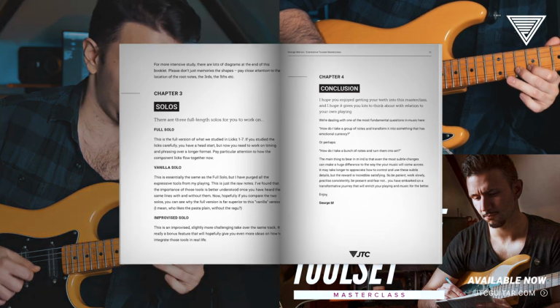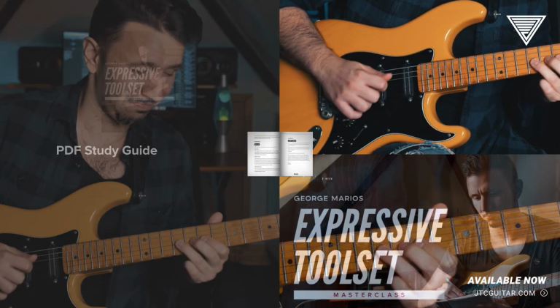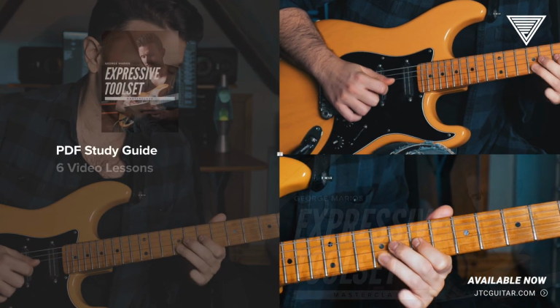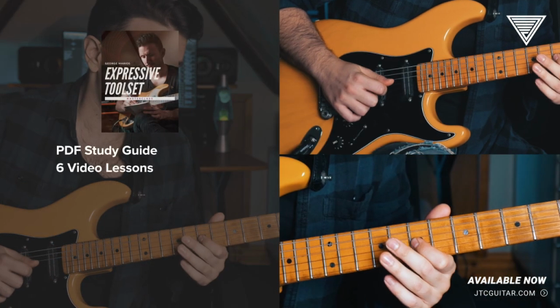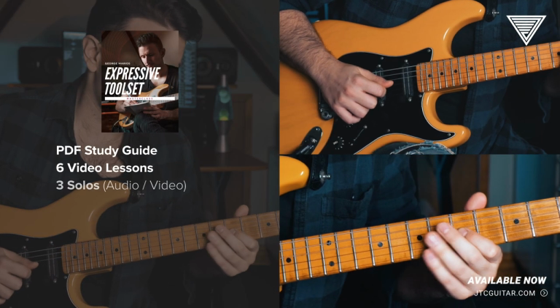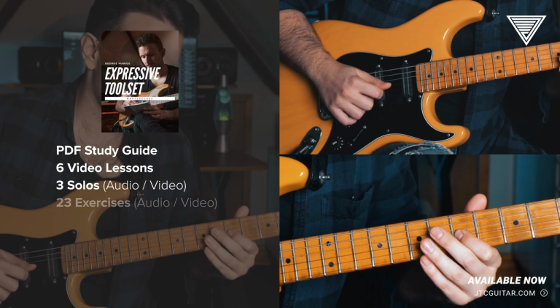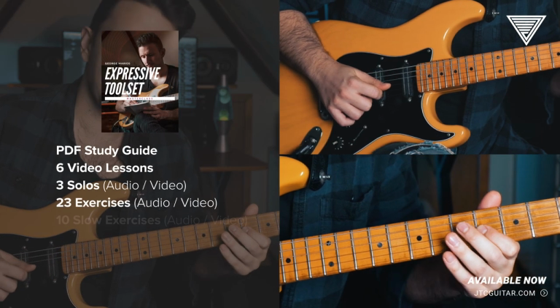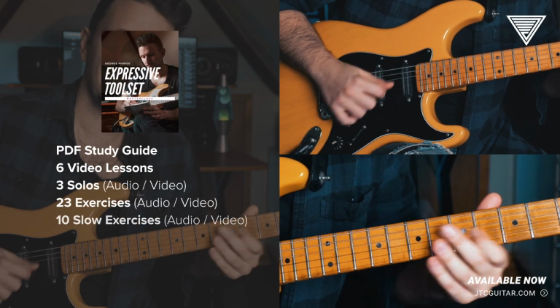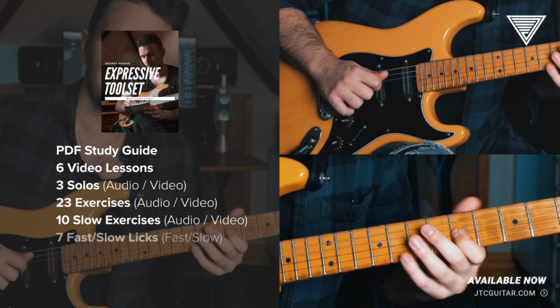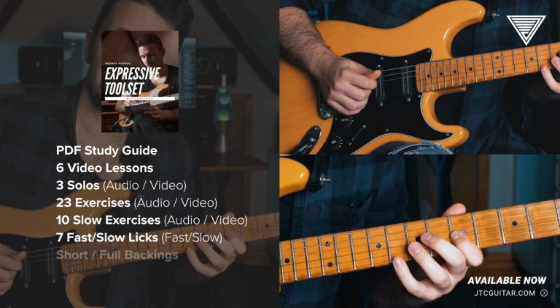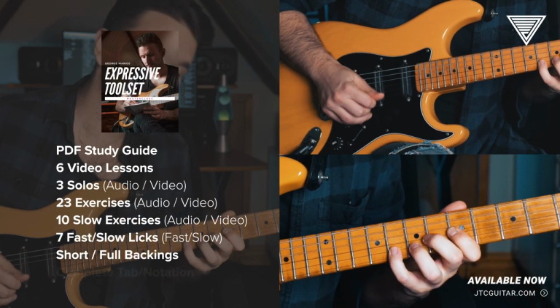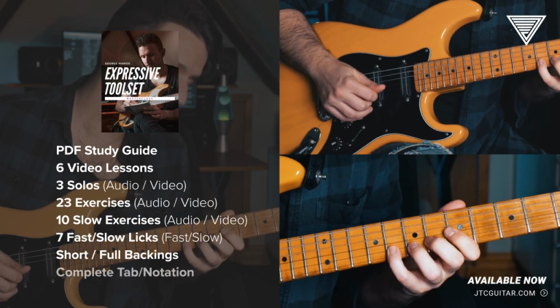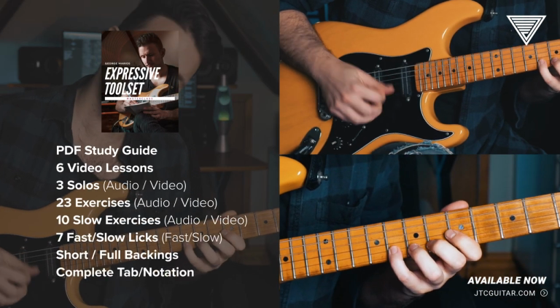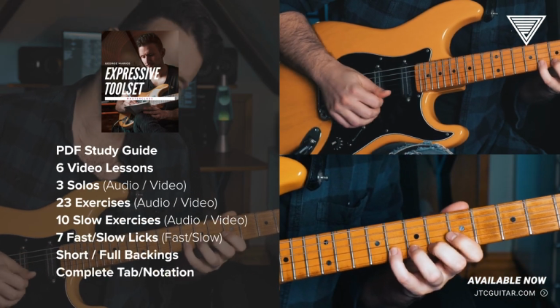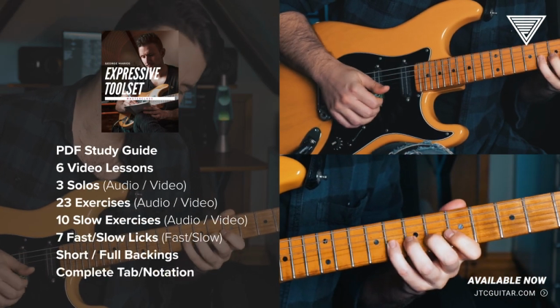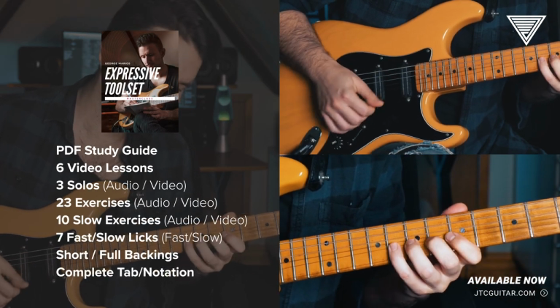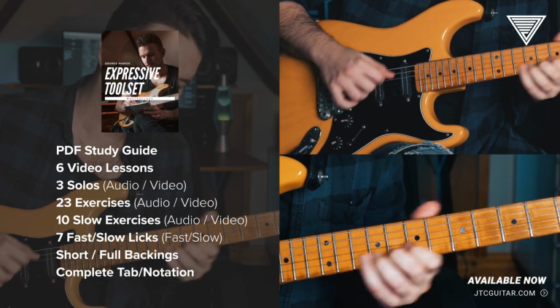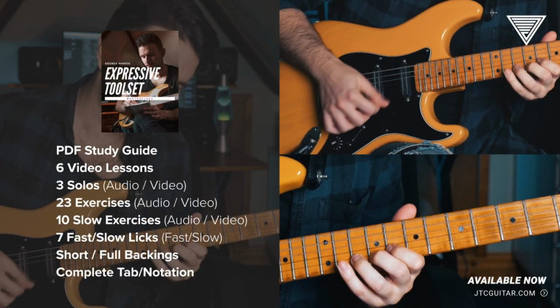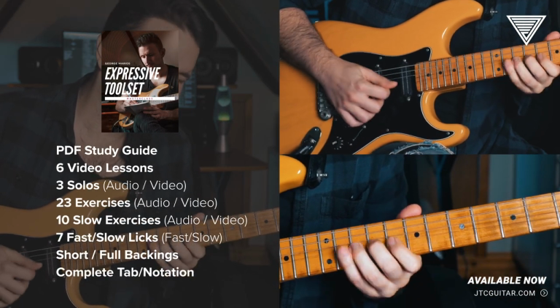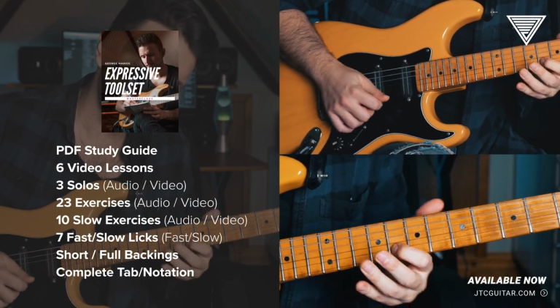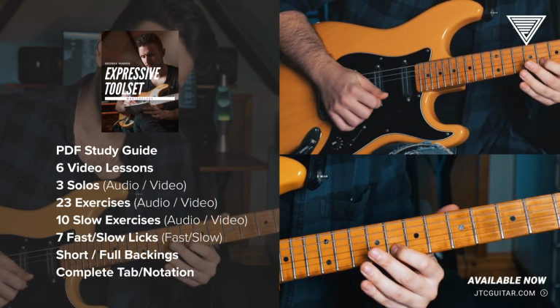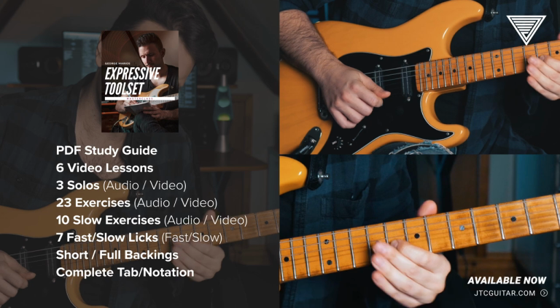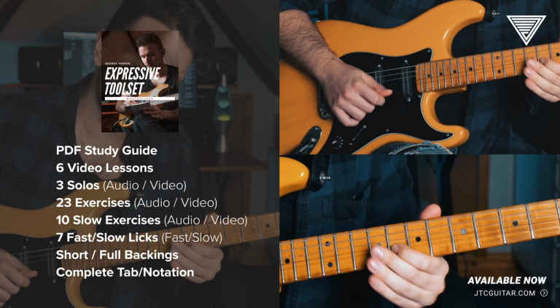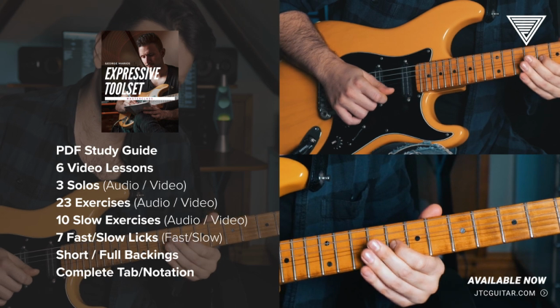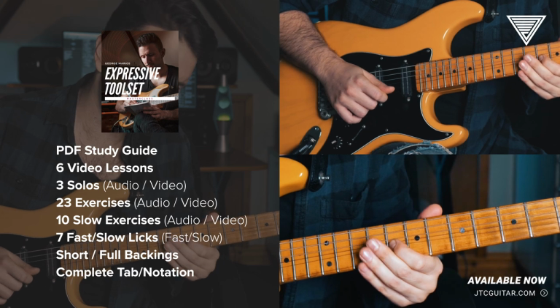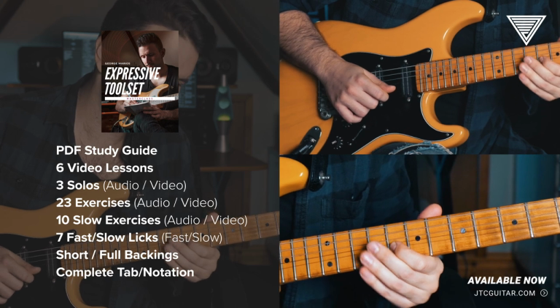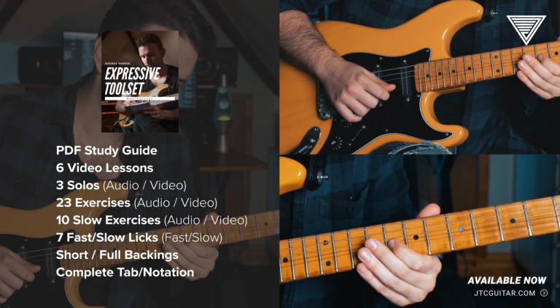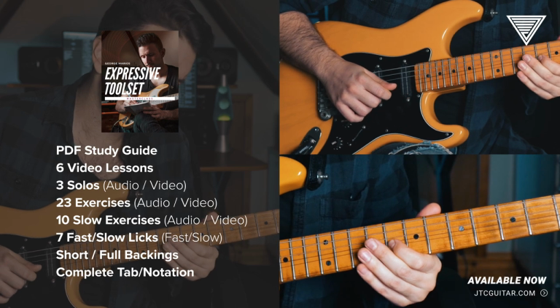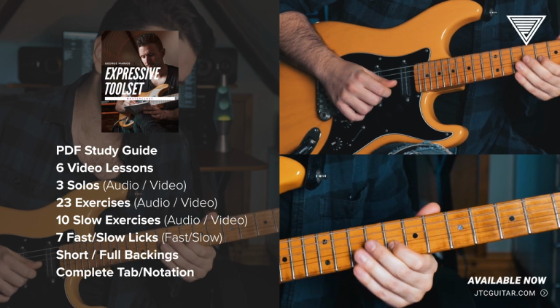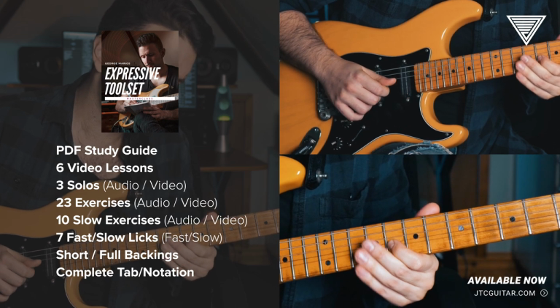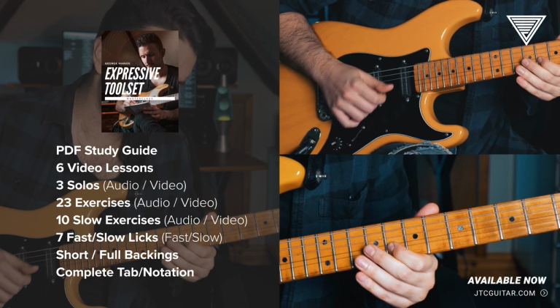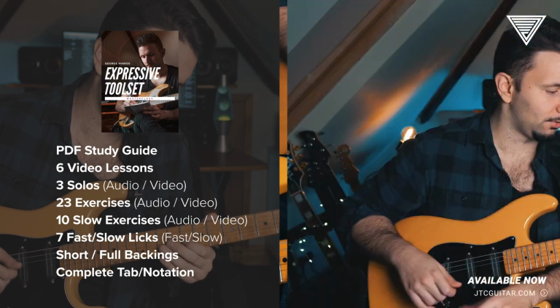There's also going to be videos explaining some of the technical aspects of each of the techniques in detail.